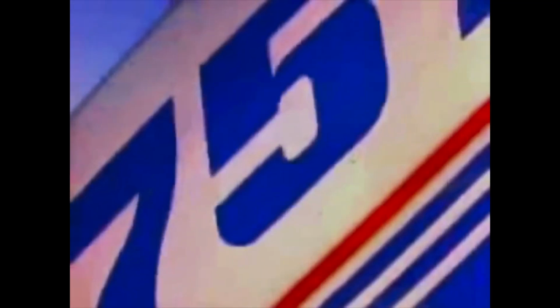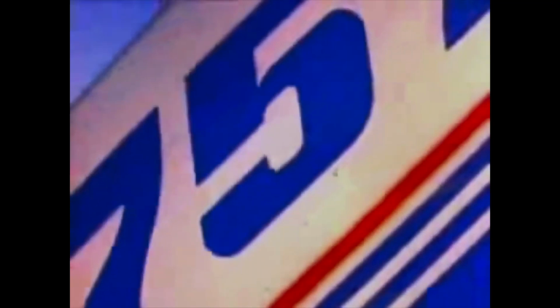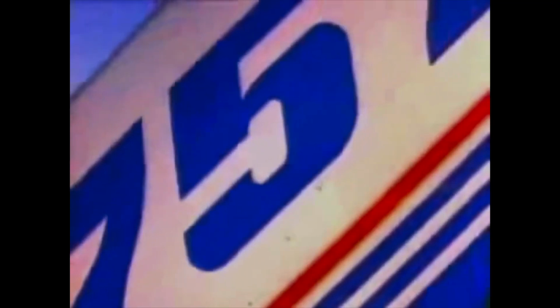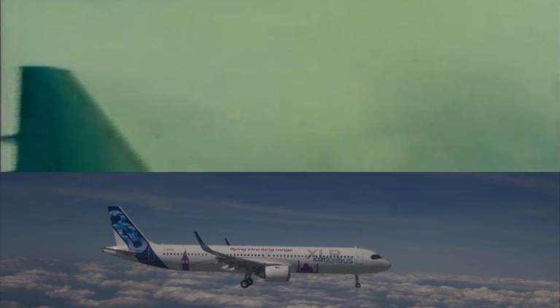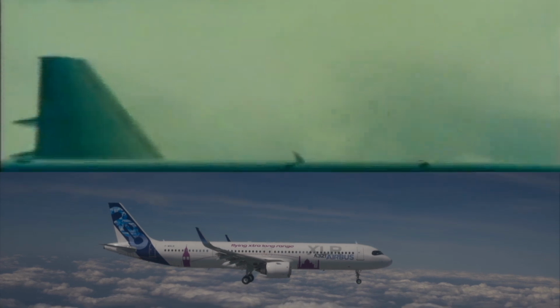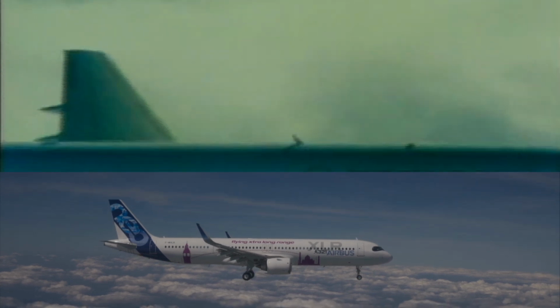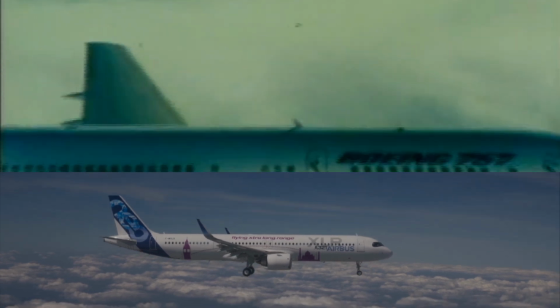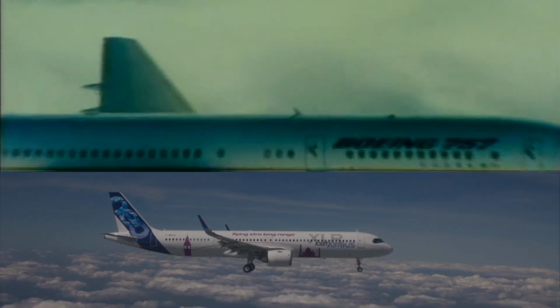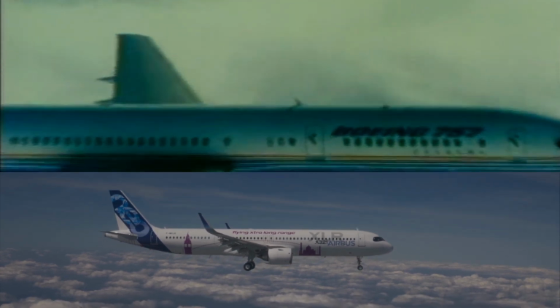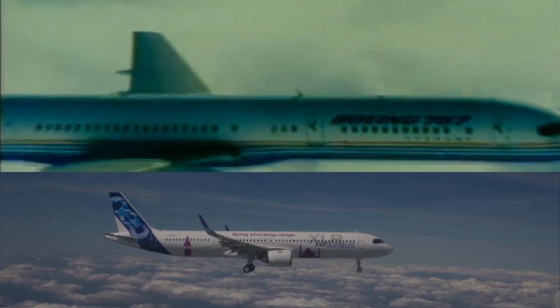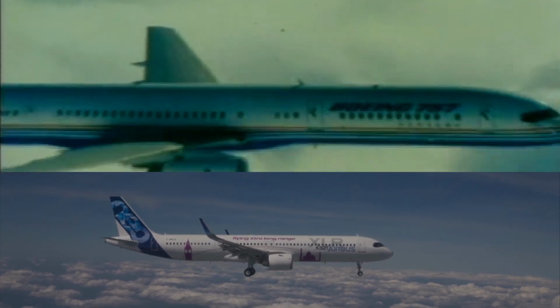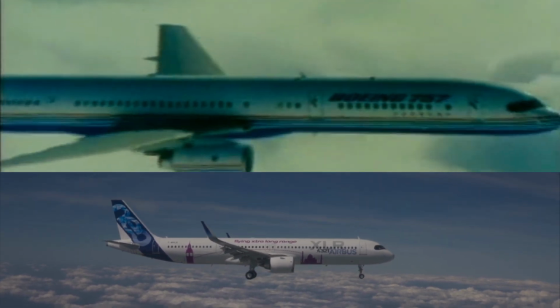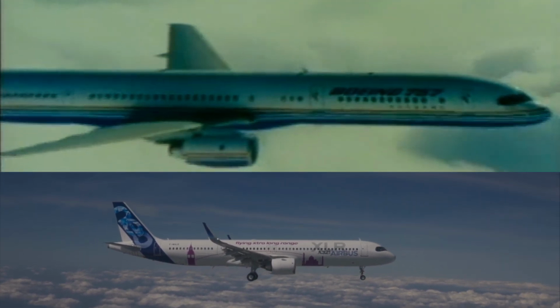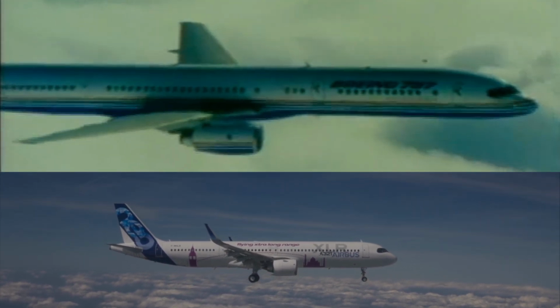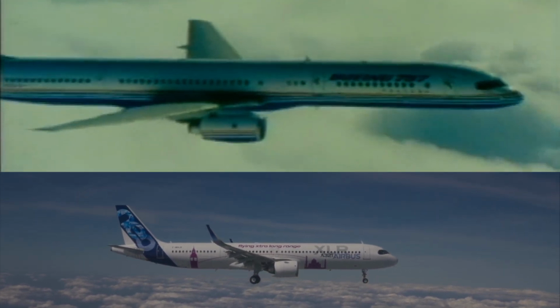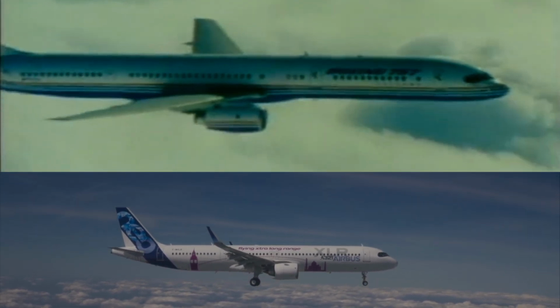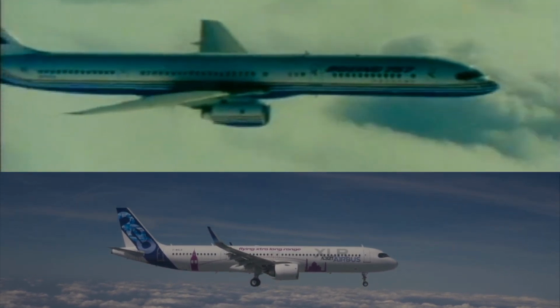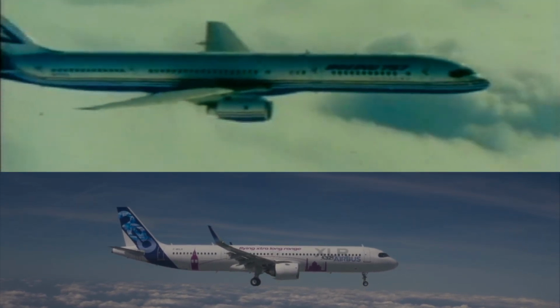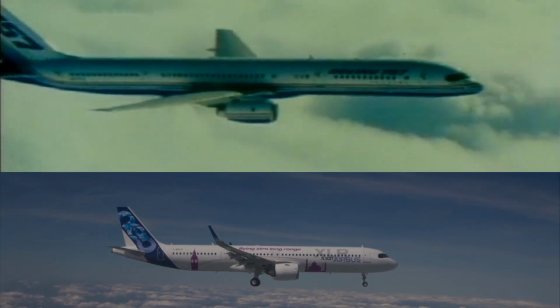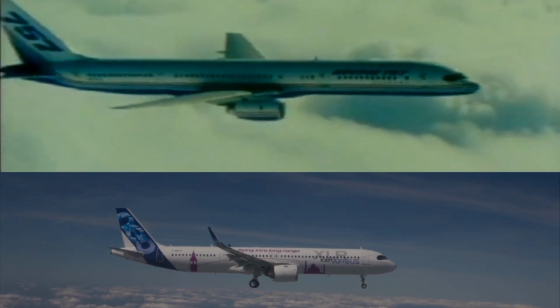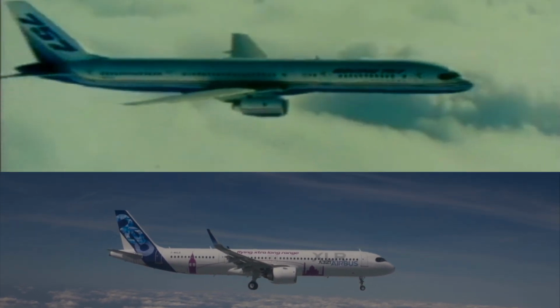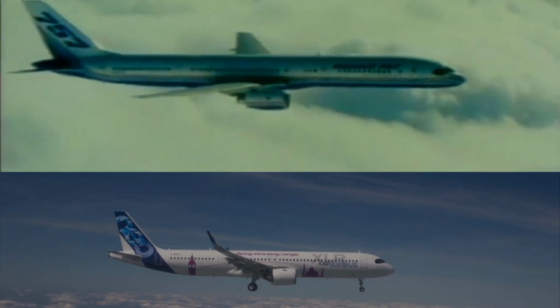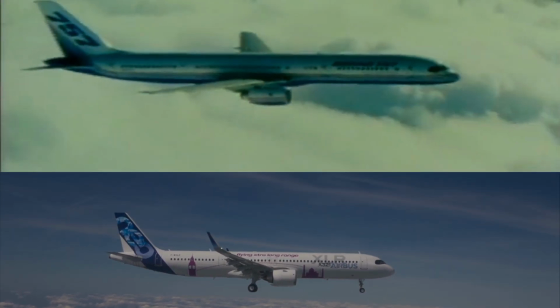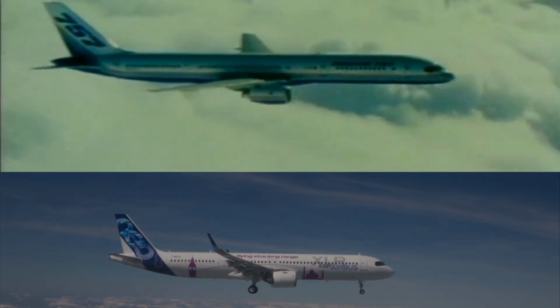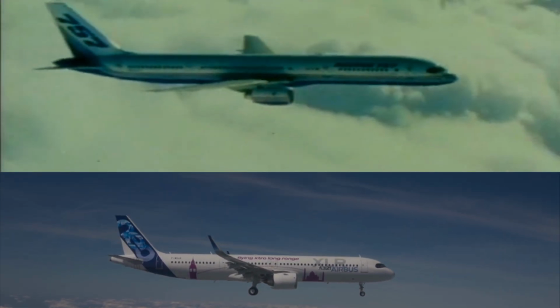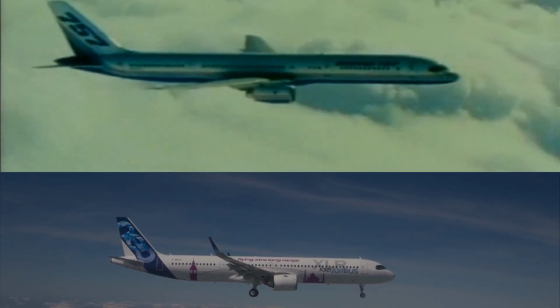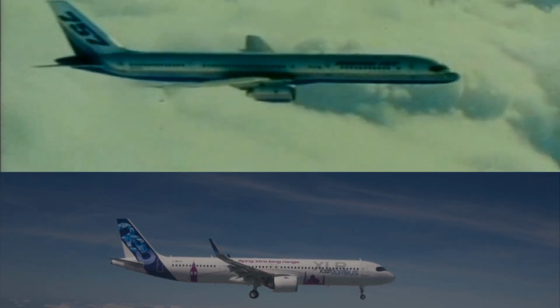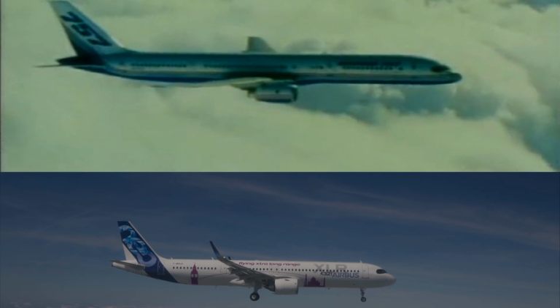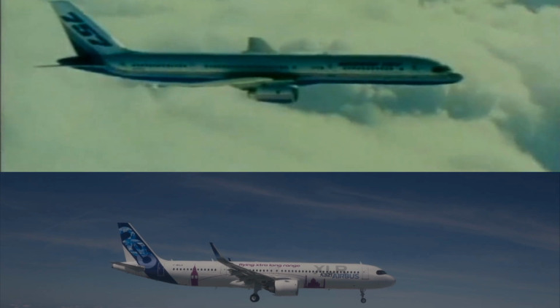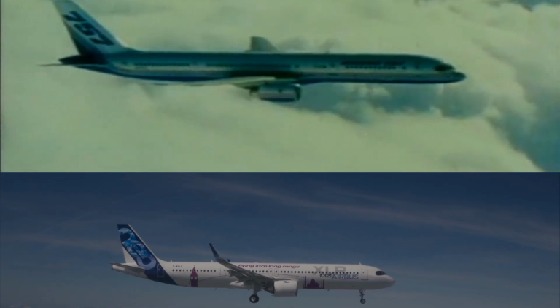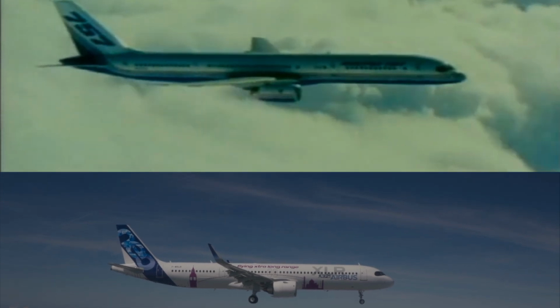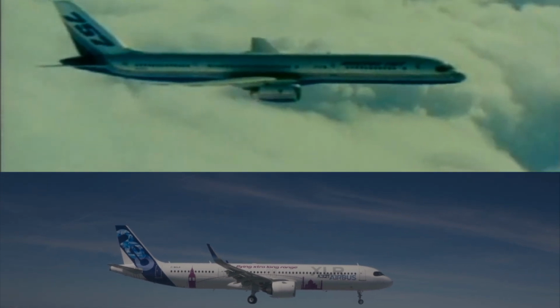The Airbus A321XLR vs Boeing 757 — the two most capable single-aisle aircraft.